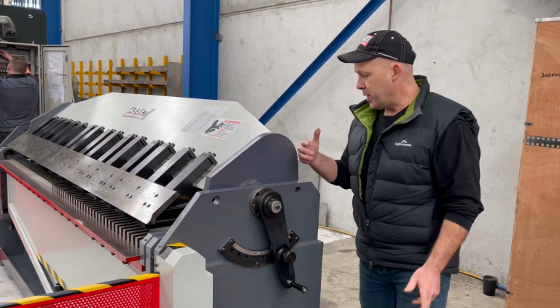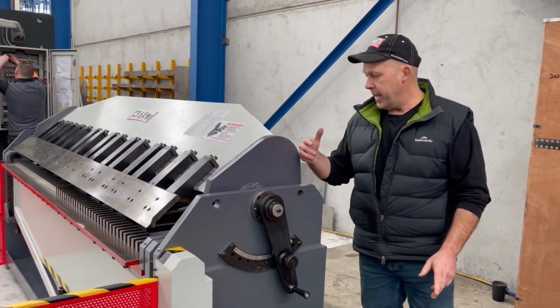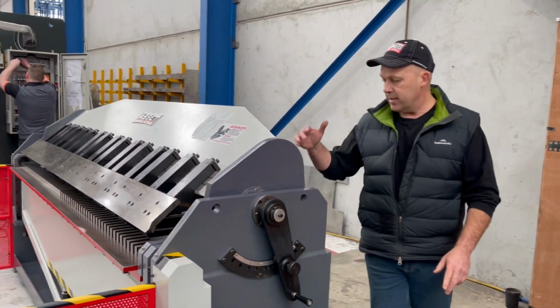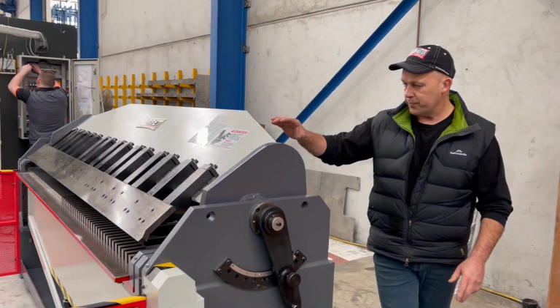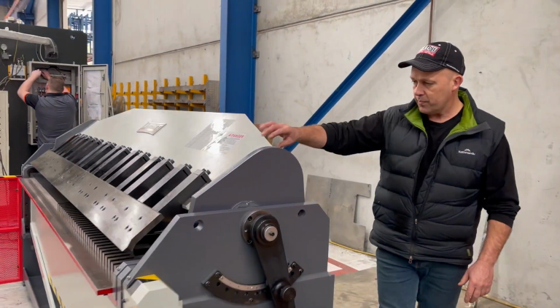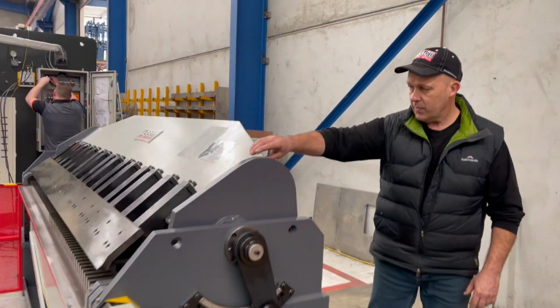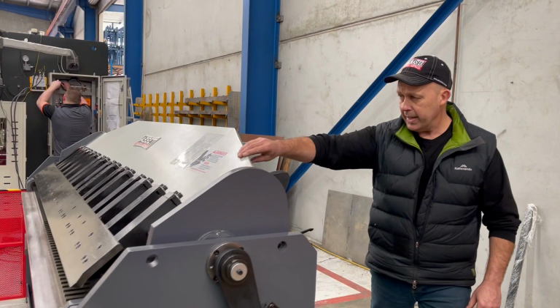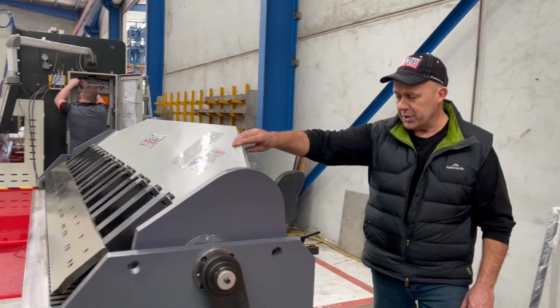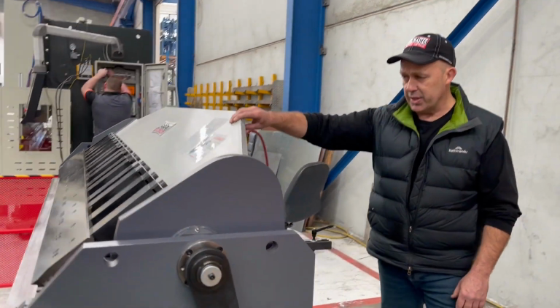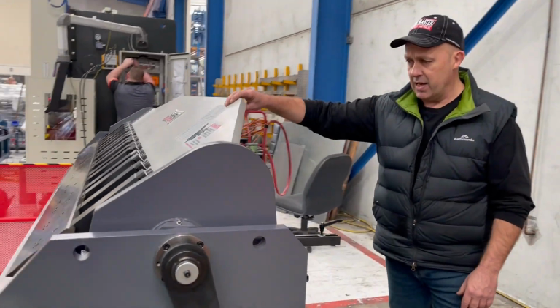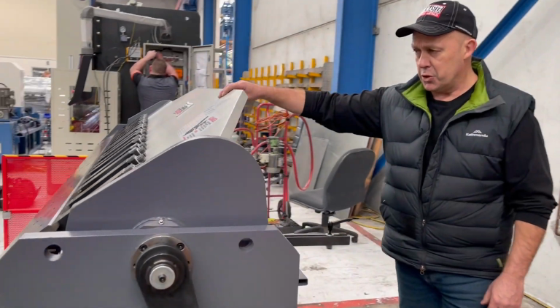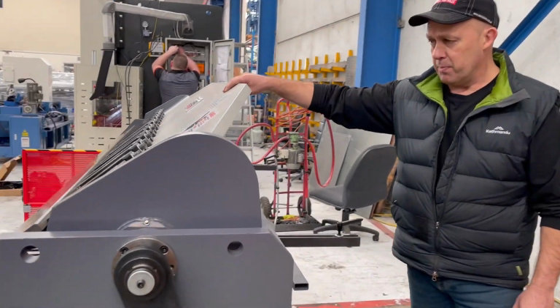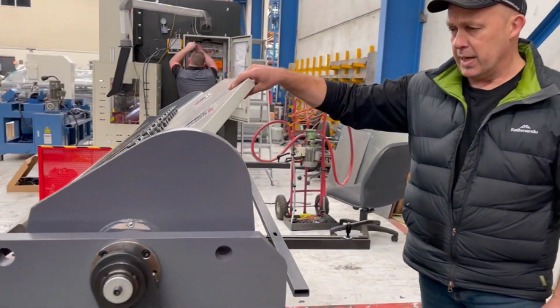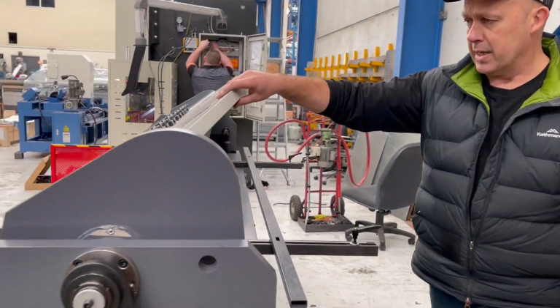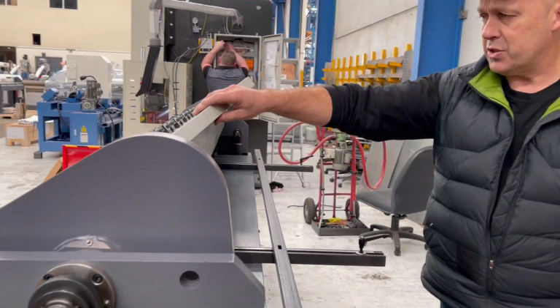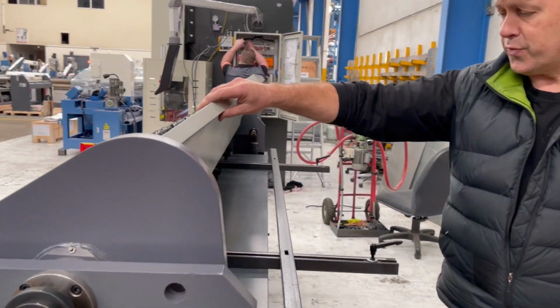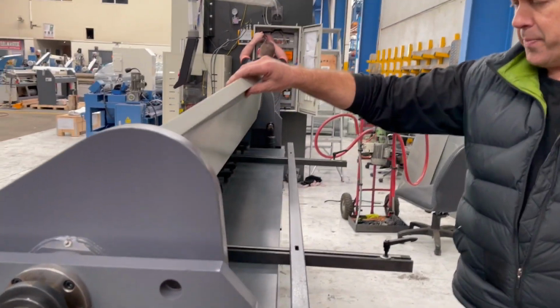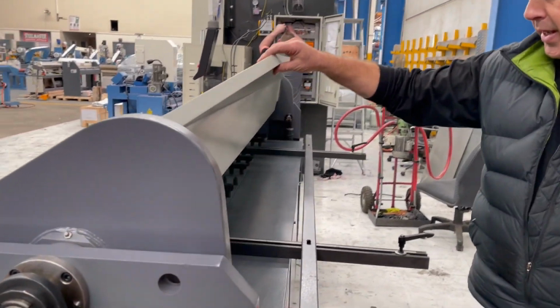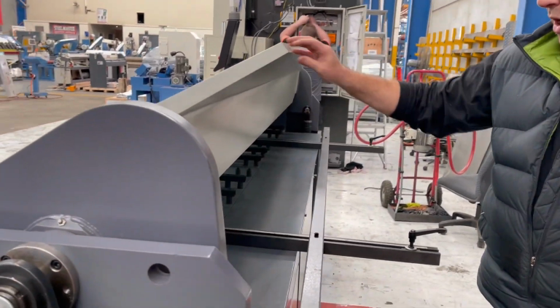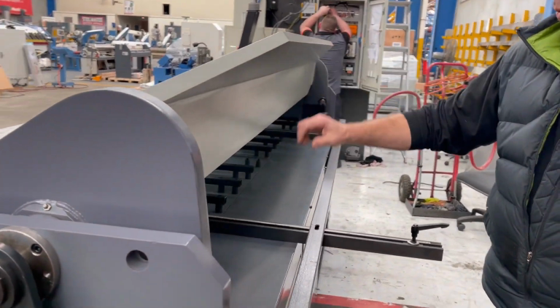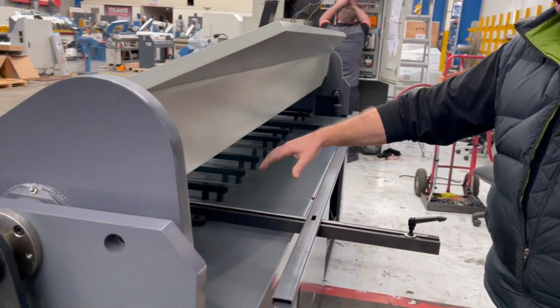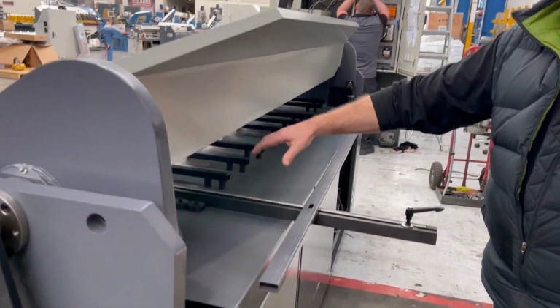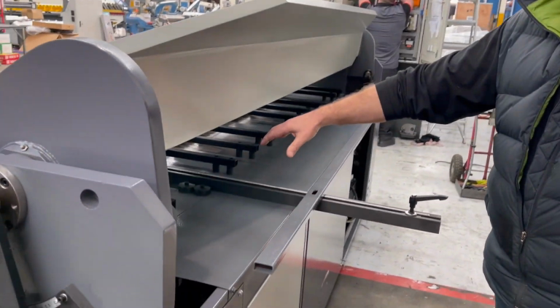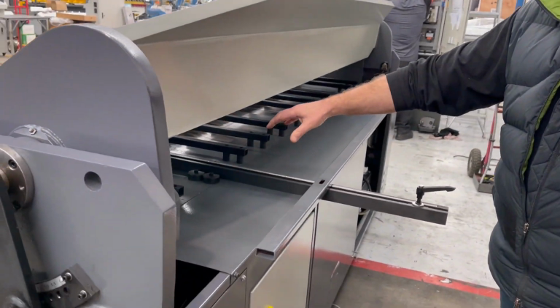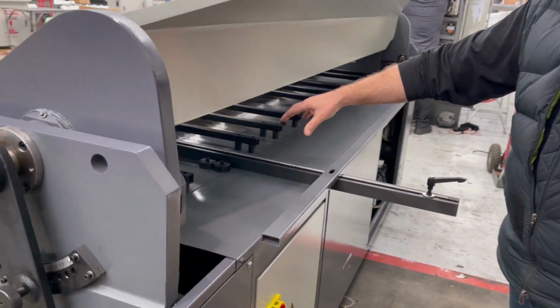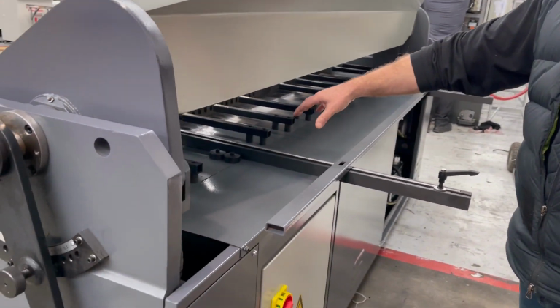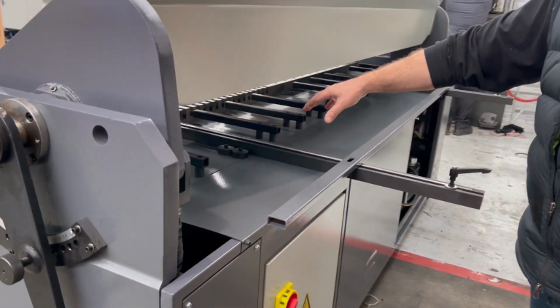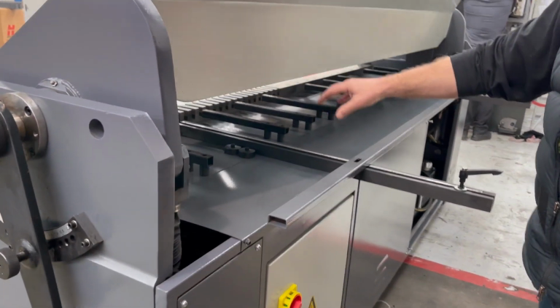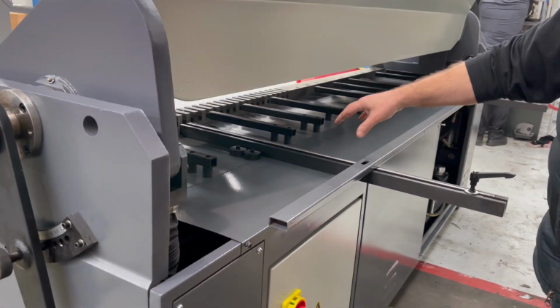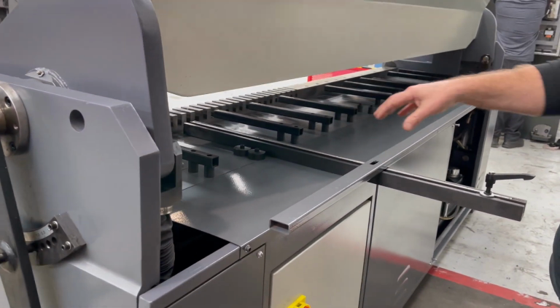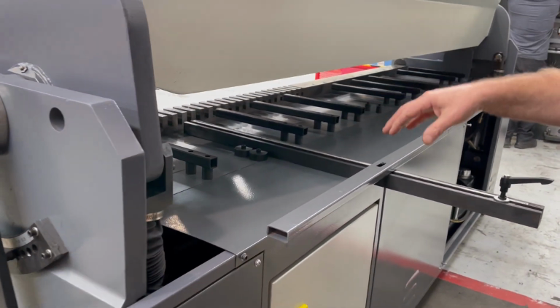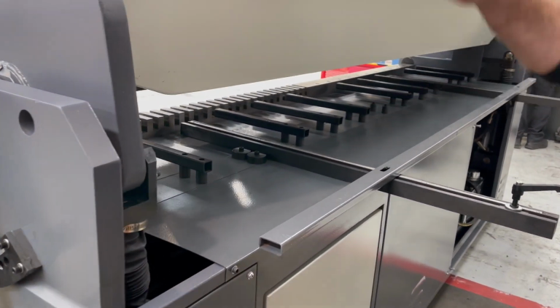Around the back, as you can see, heavy duty steel frame here — we've got a manual slide type calibrated back gauge.